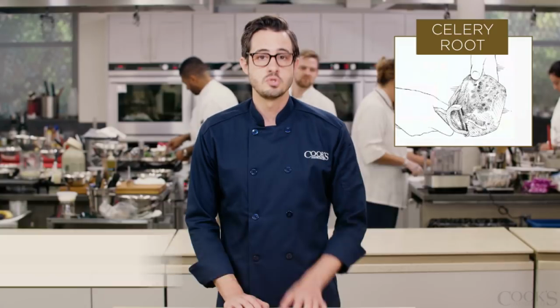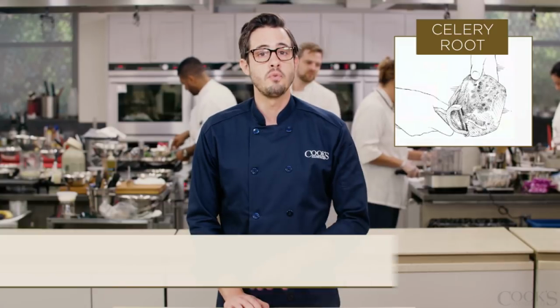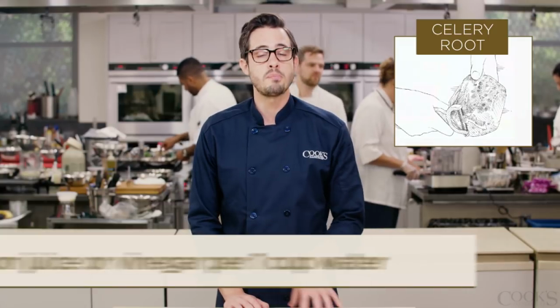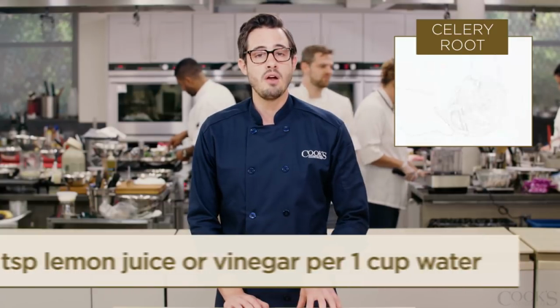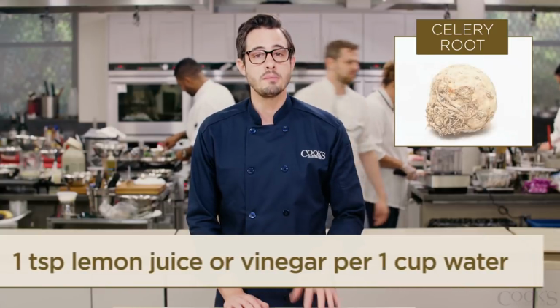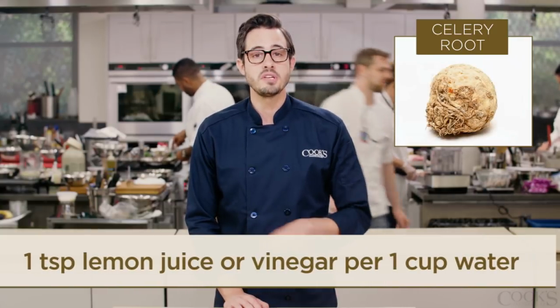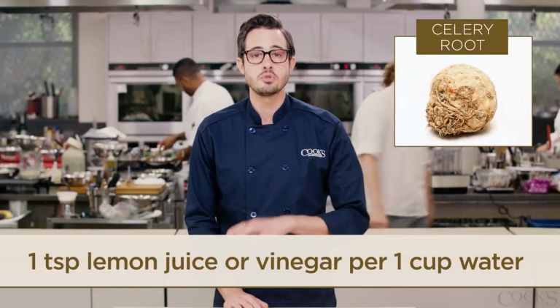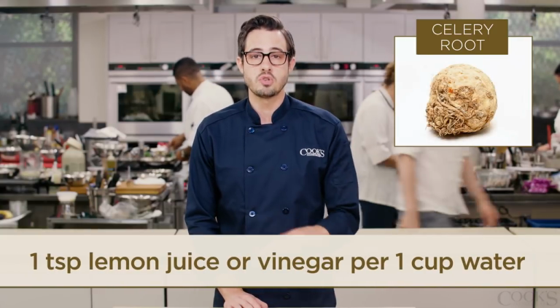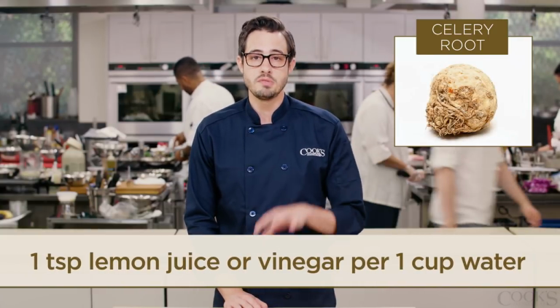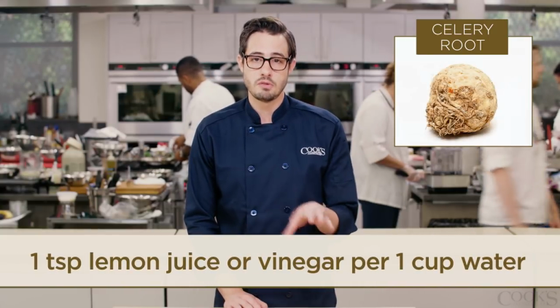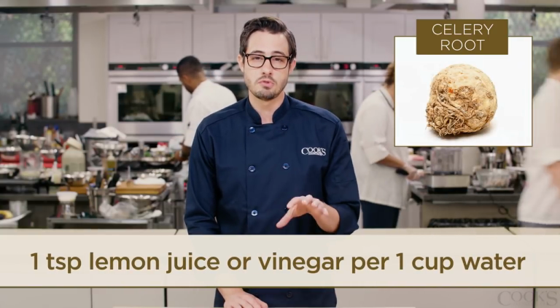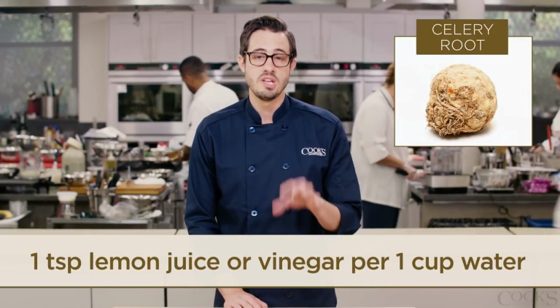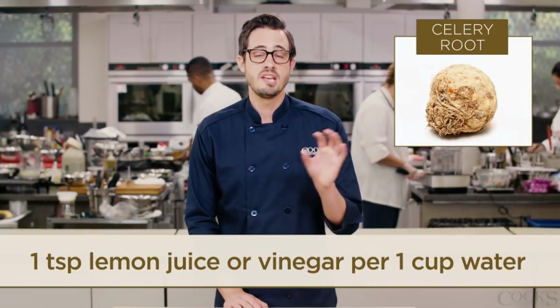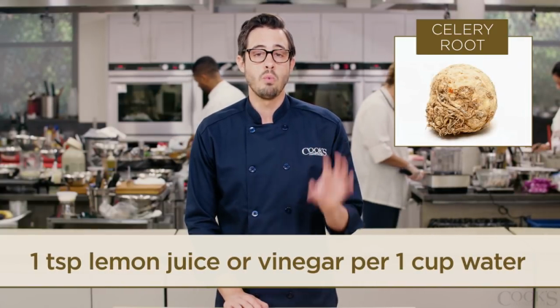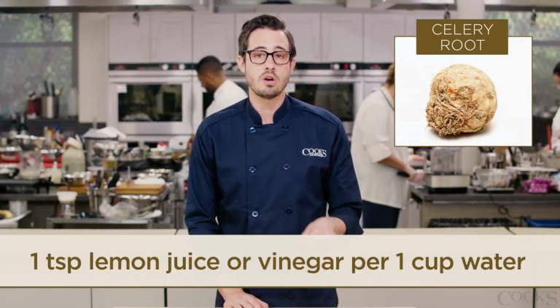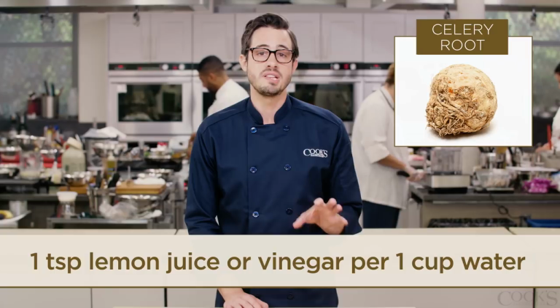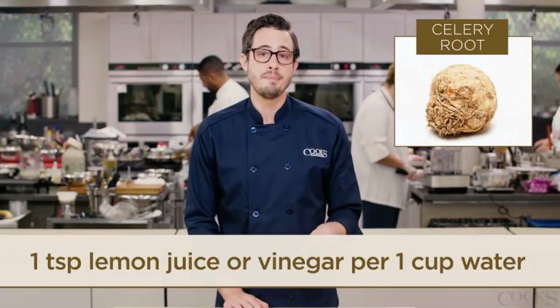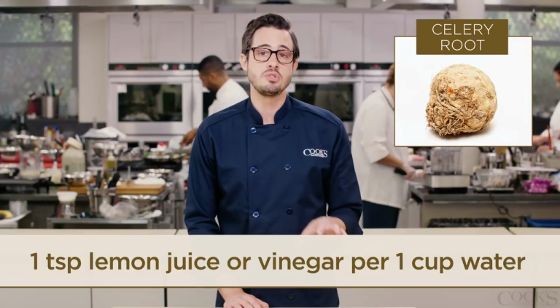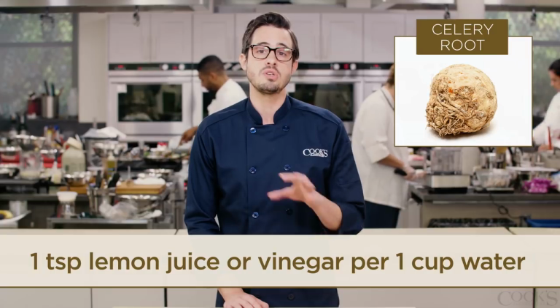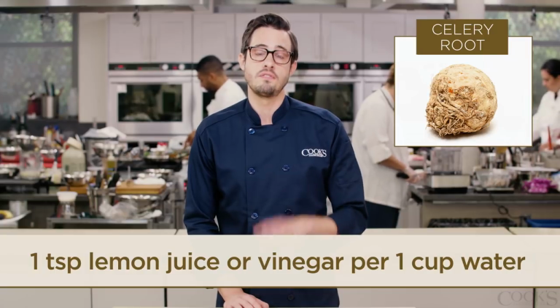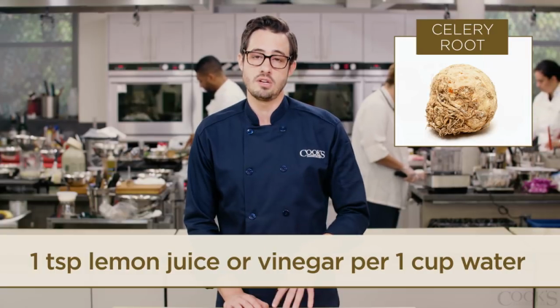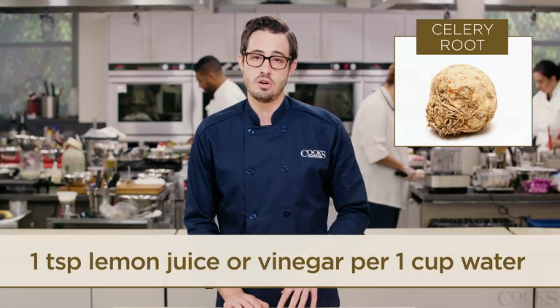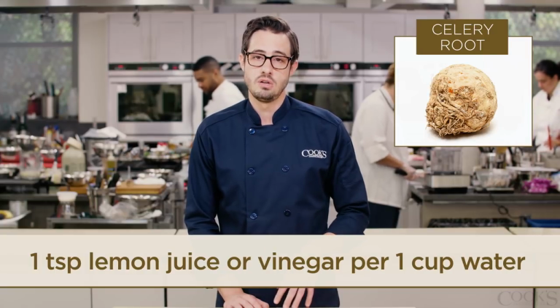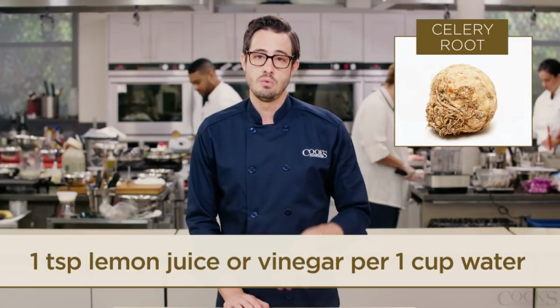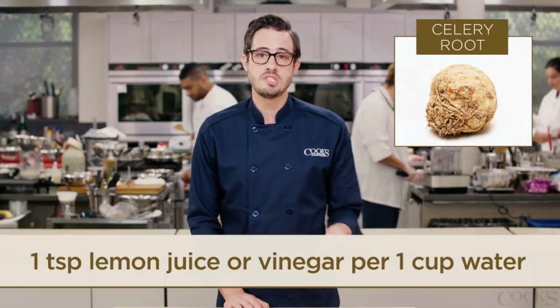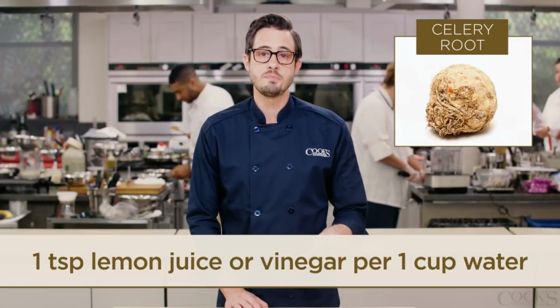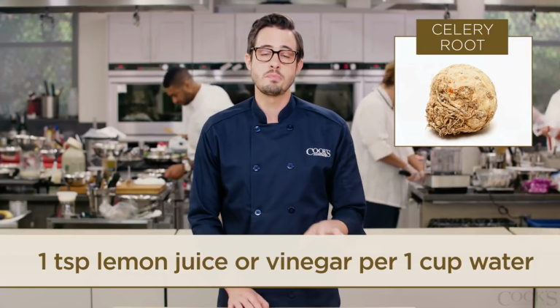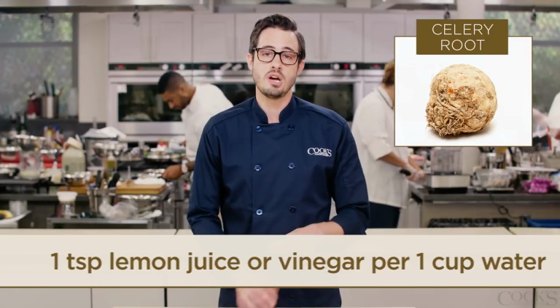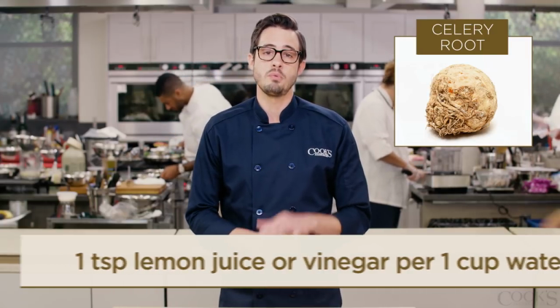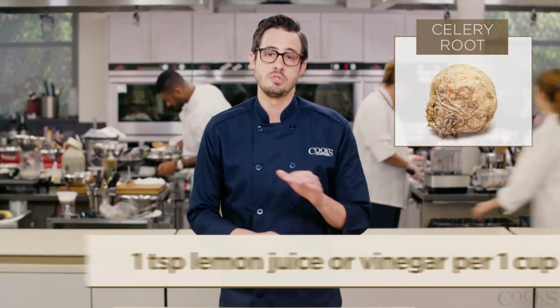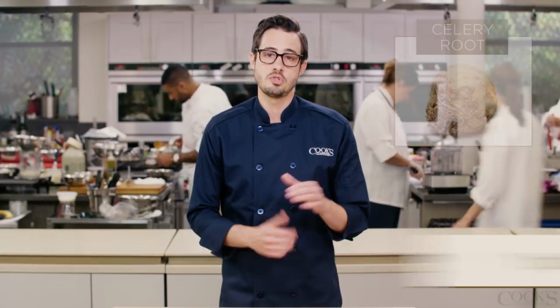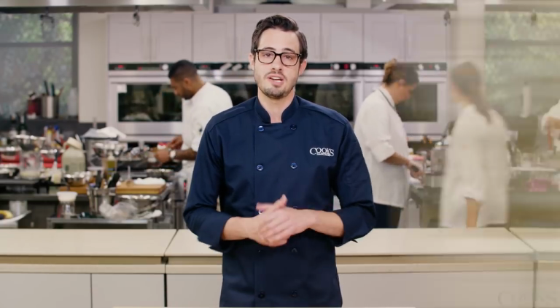To avoid browning, place your trimmed celery root in water with lemon juice or vinegar. One teaspoon per cup will do the trick.